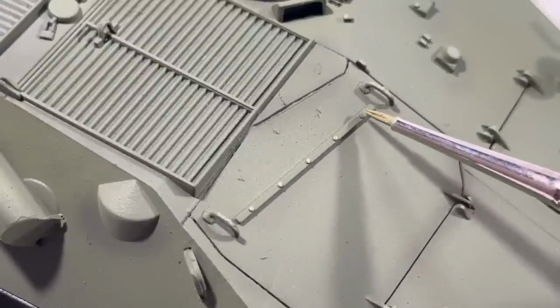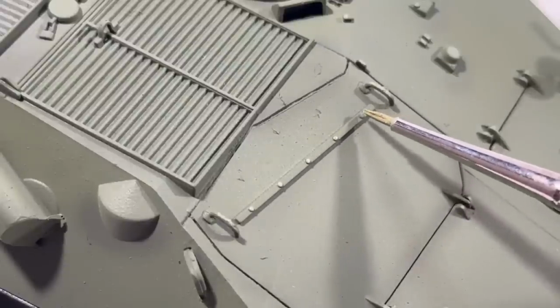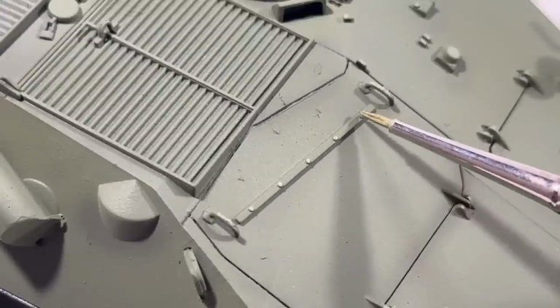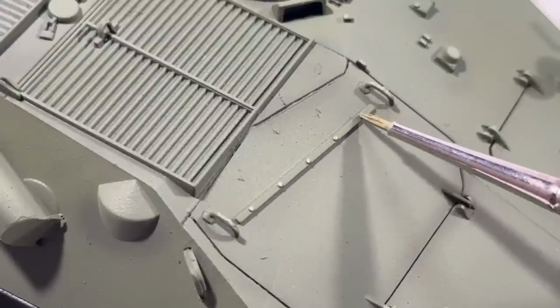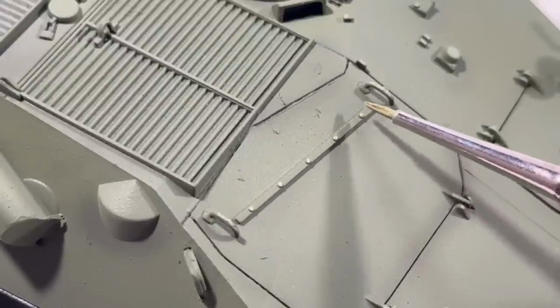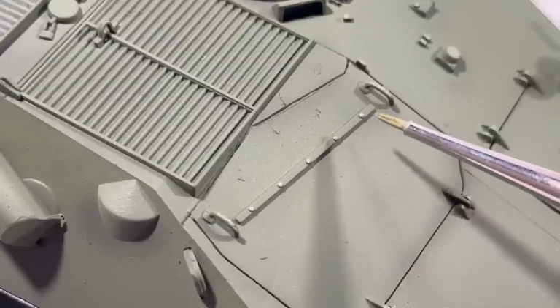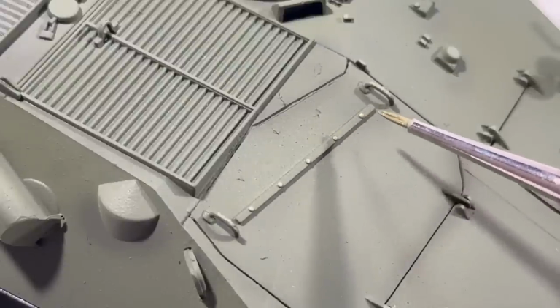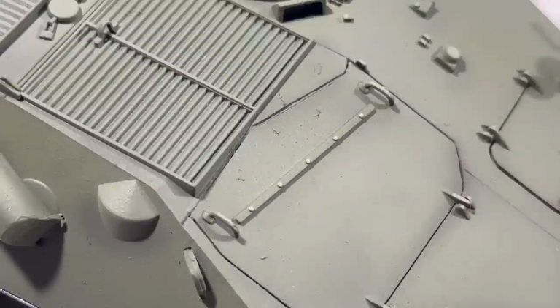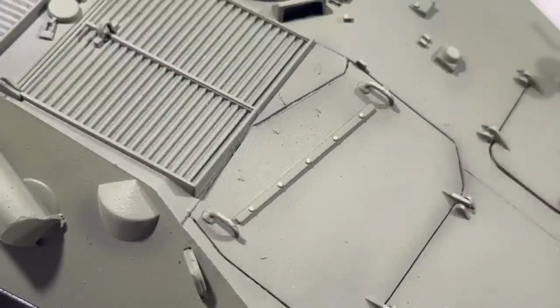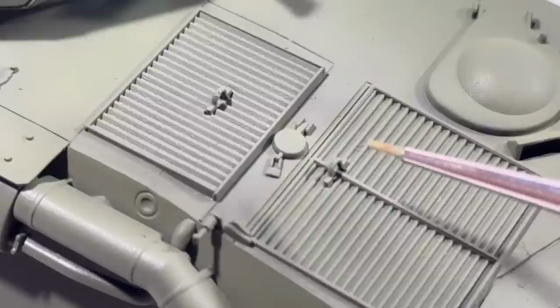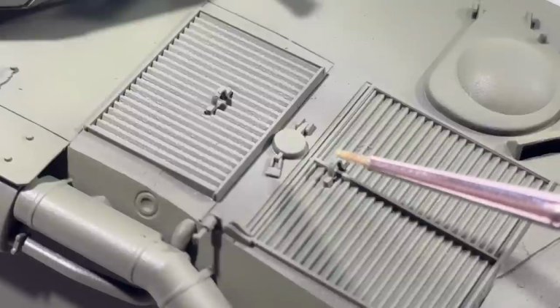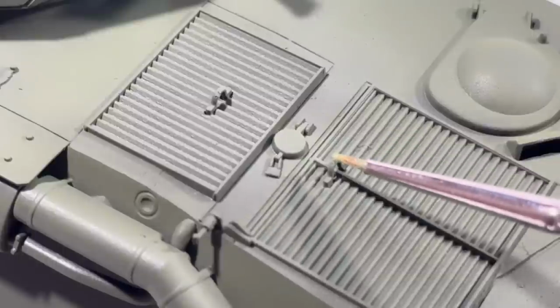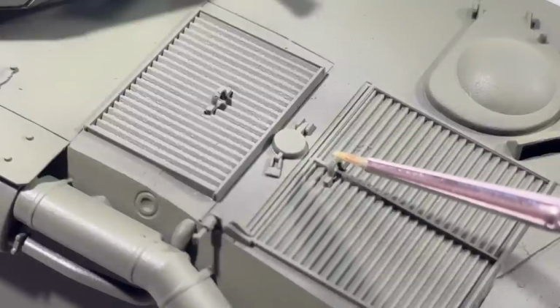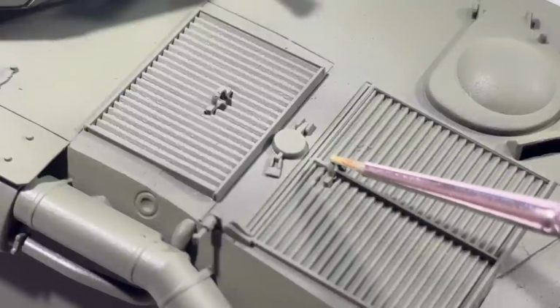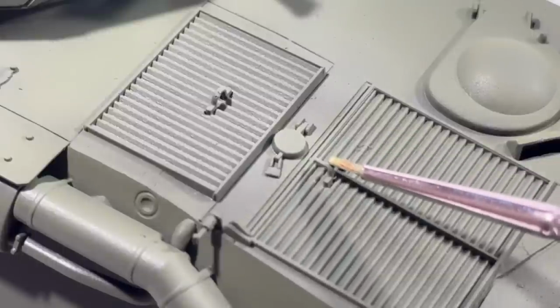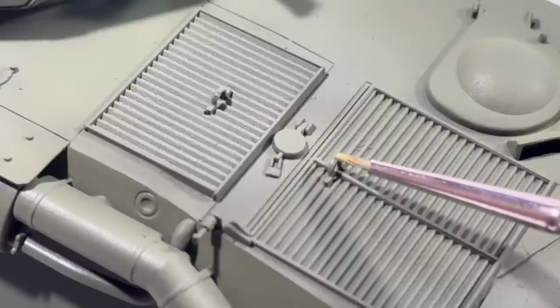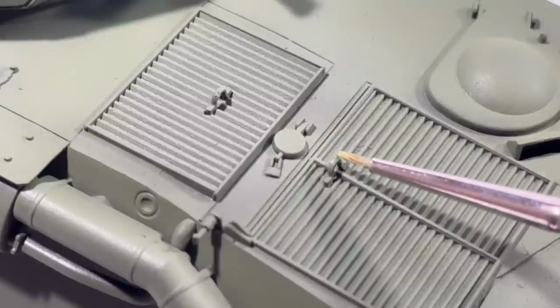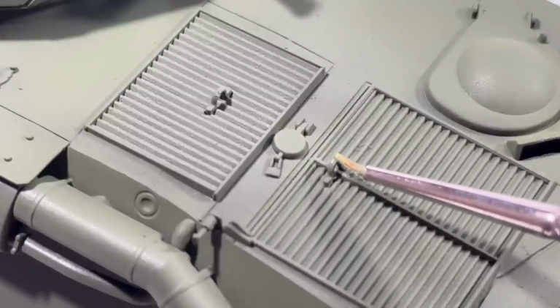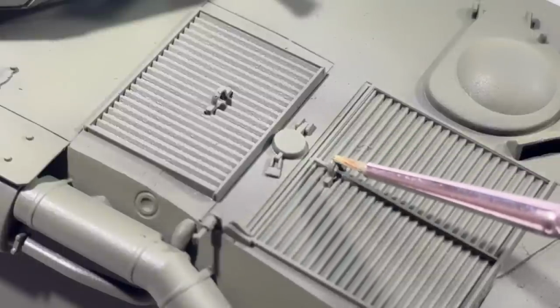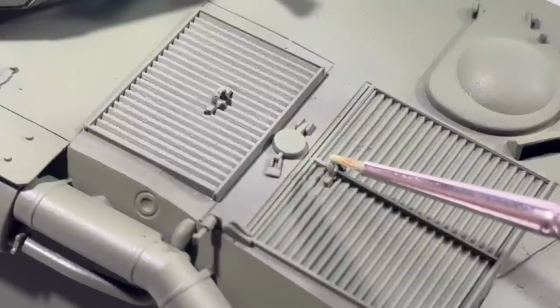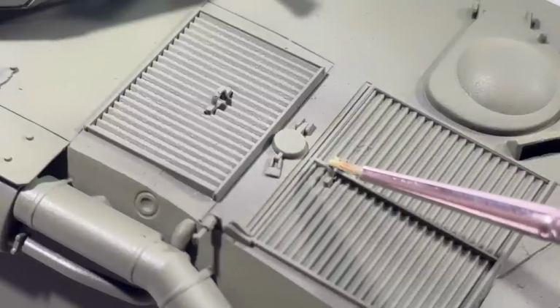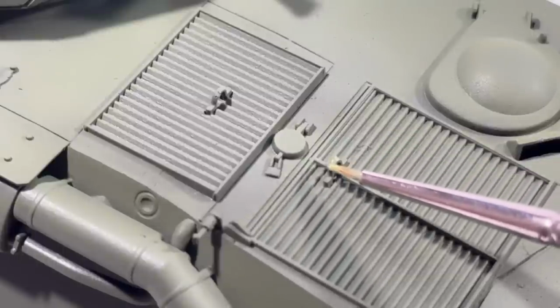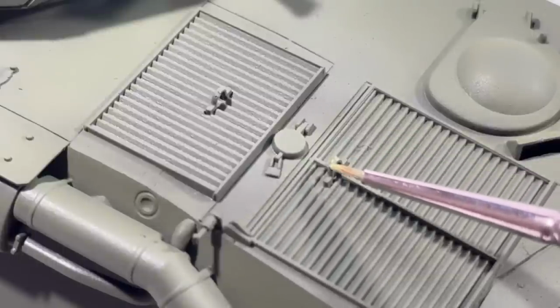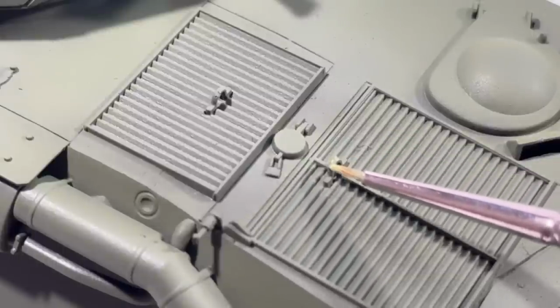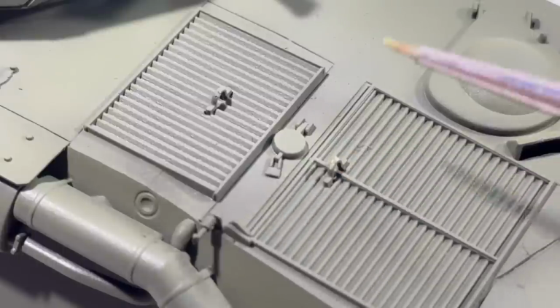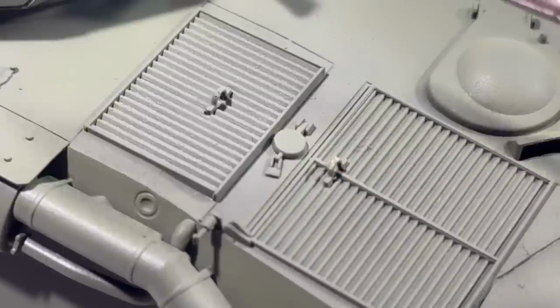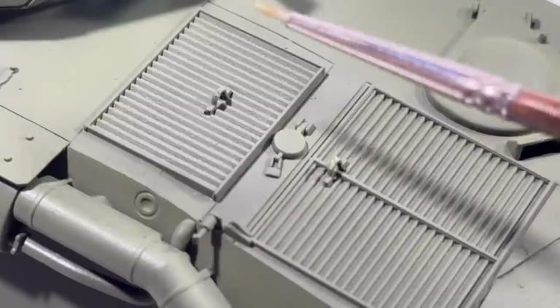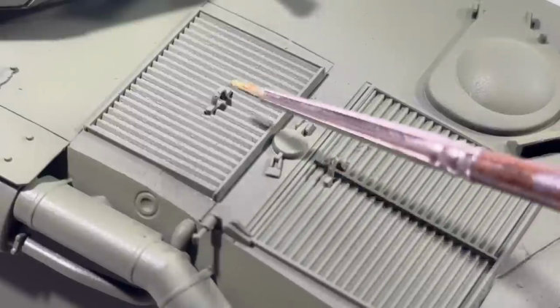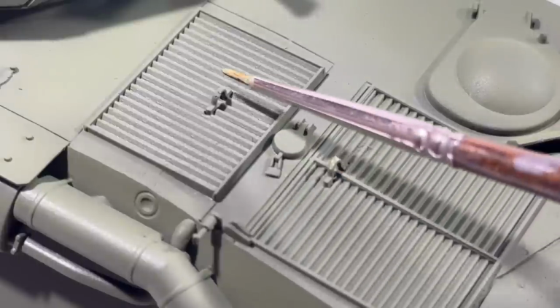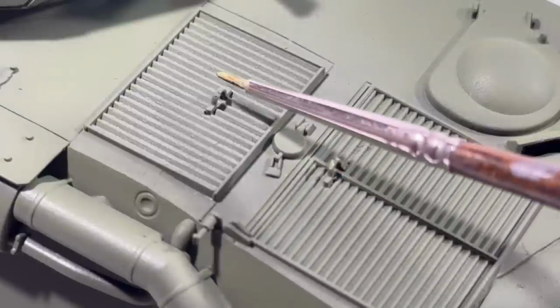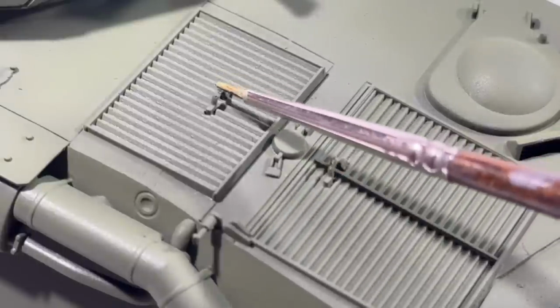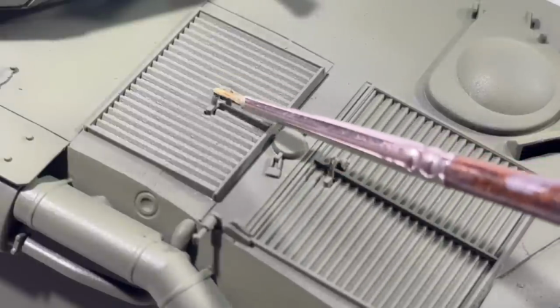Properly thinned paint, nice brushes, and magnifying glasses really make this a lot easier than it looks.